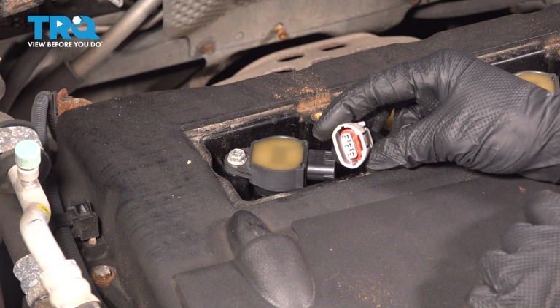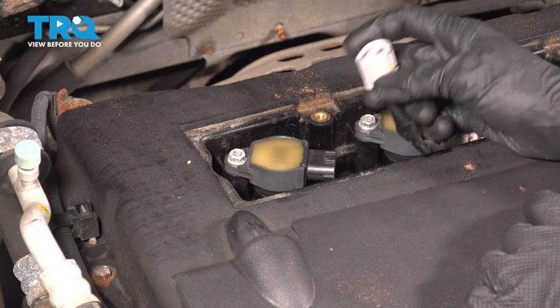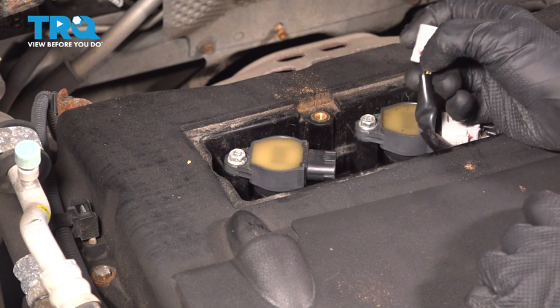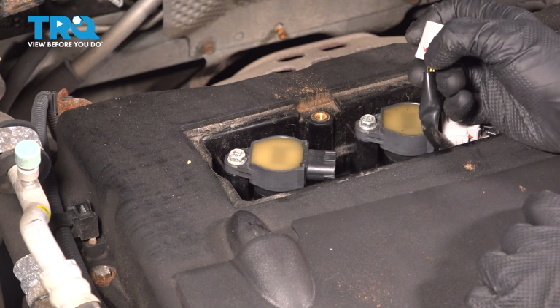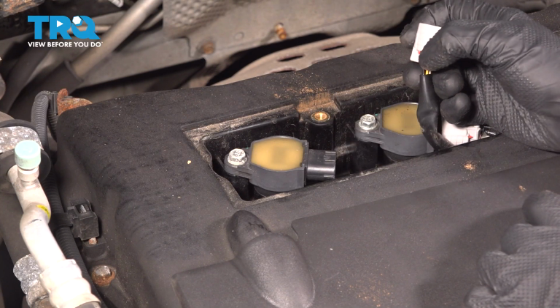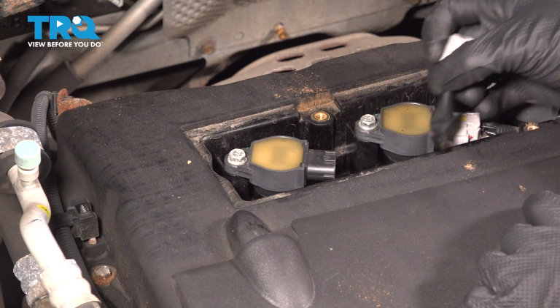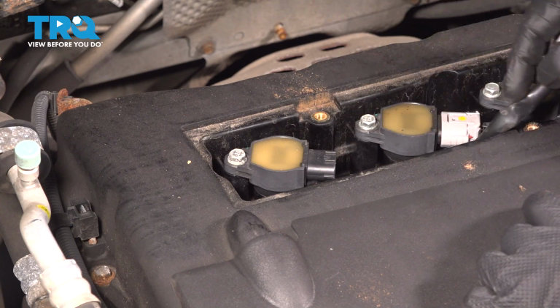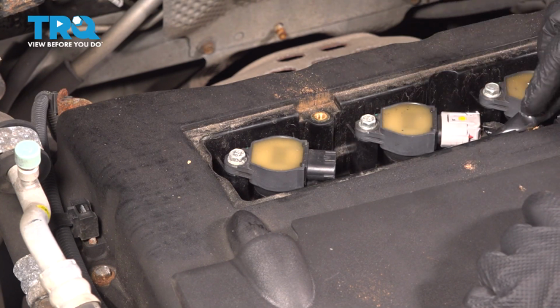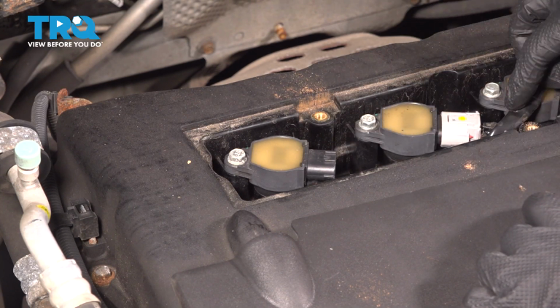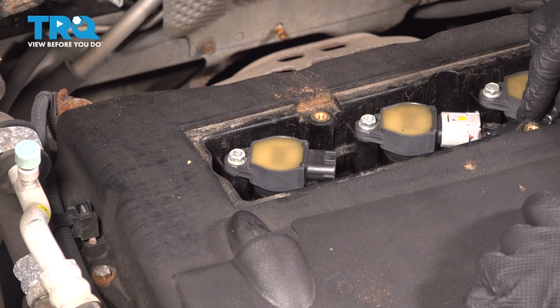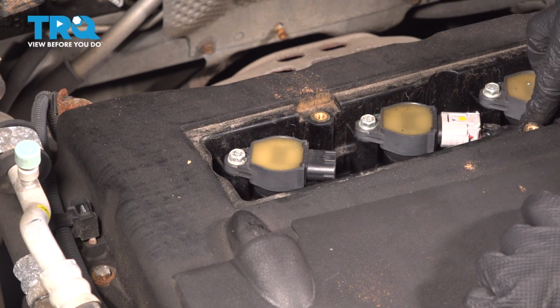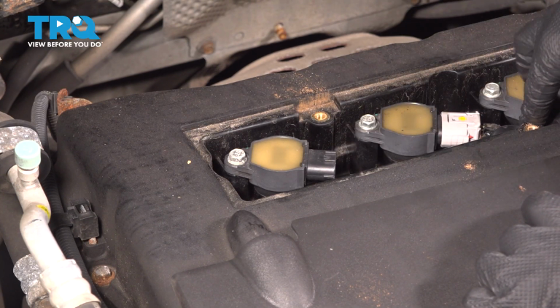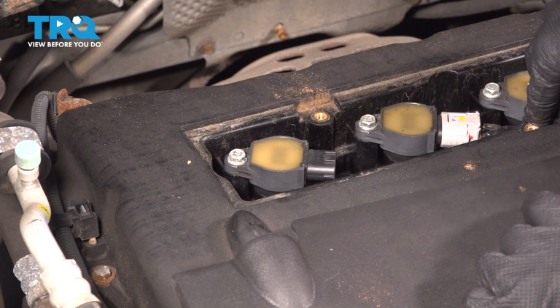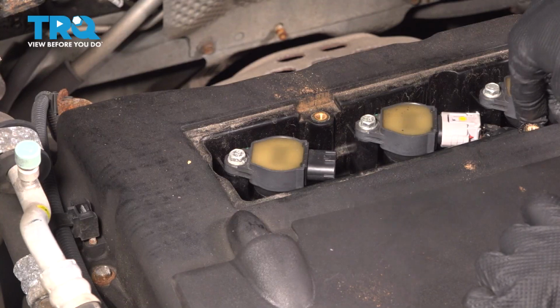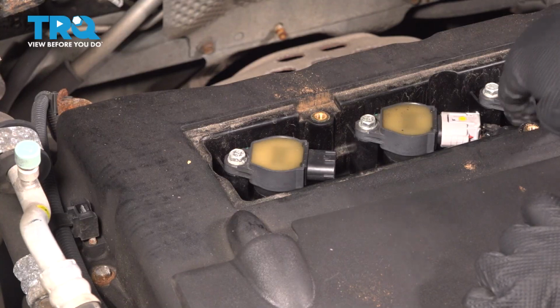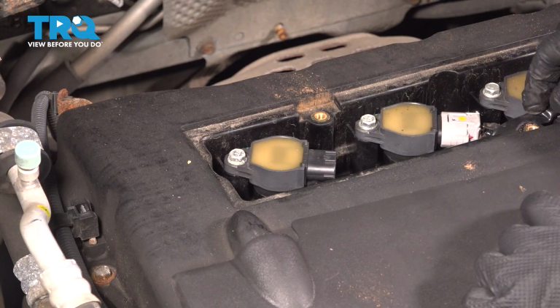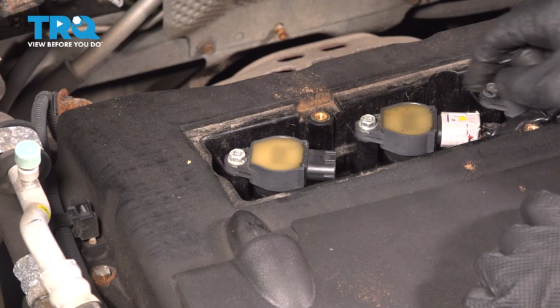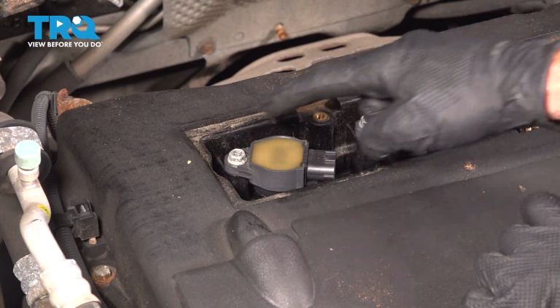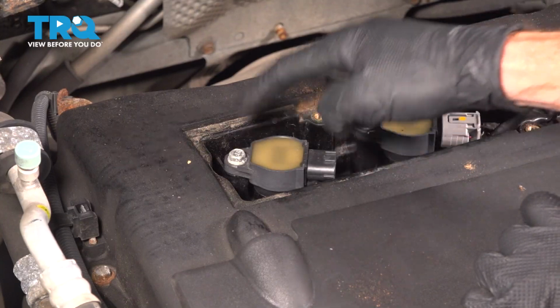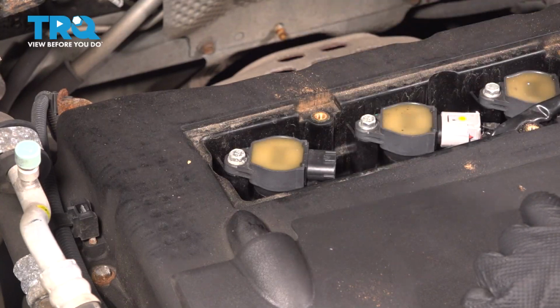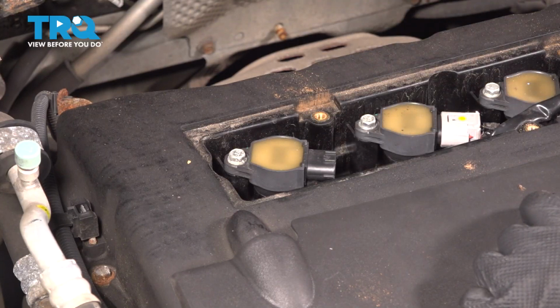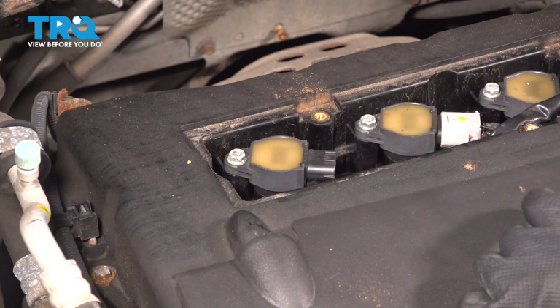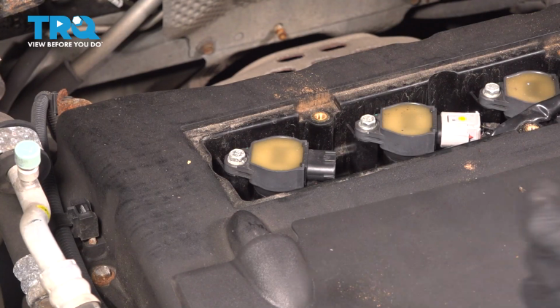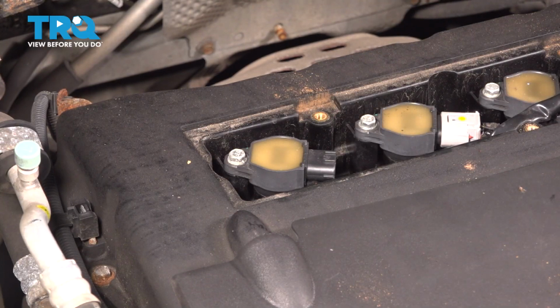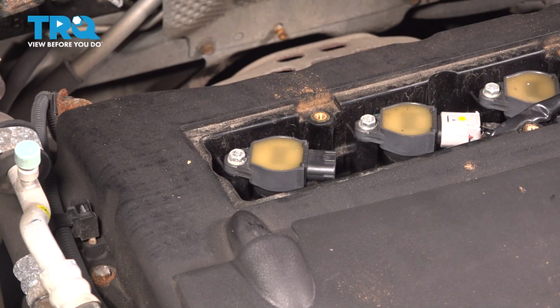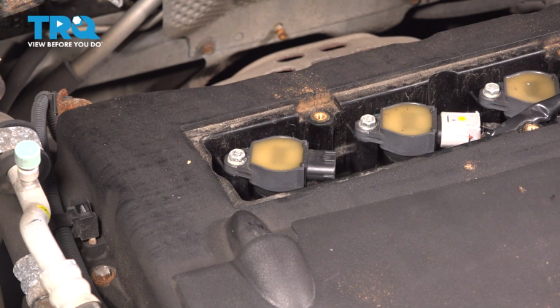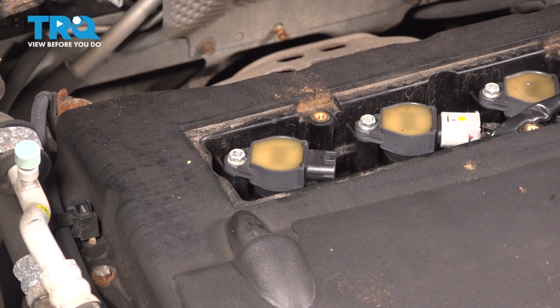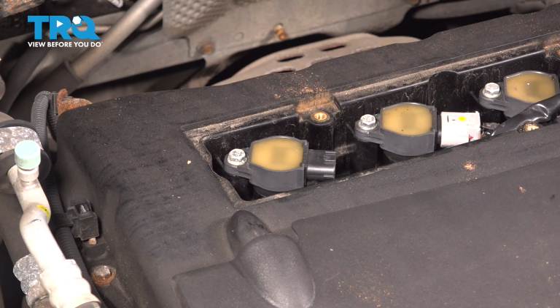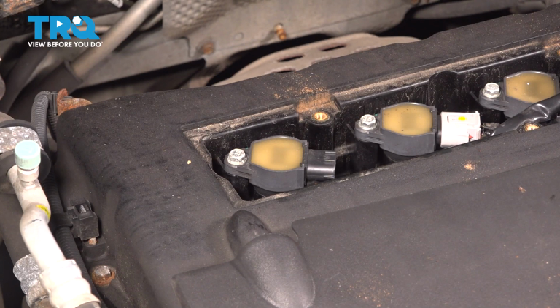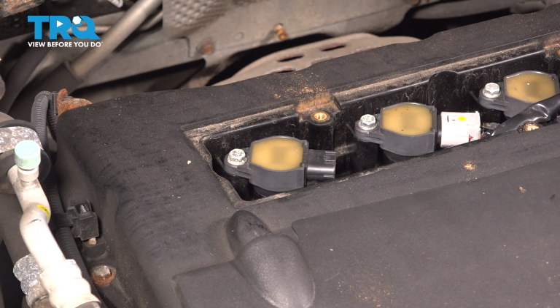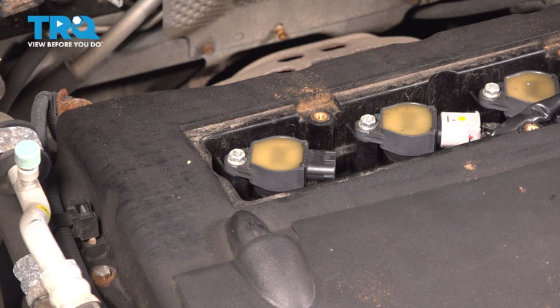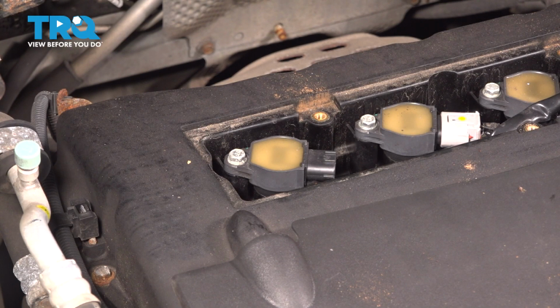Whenever you disconnect an electrical connector, just take a peek. If you see any funny colors, it's probably corrosion and would need to be taken care of.